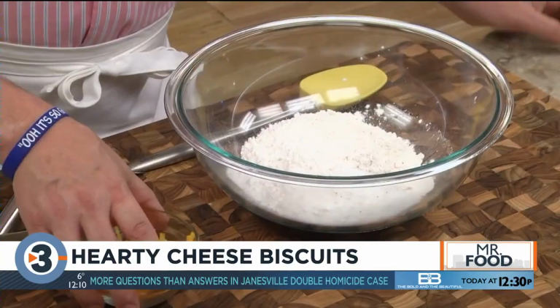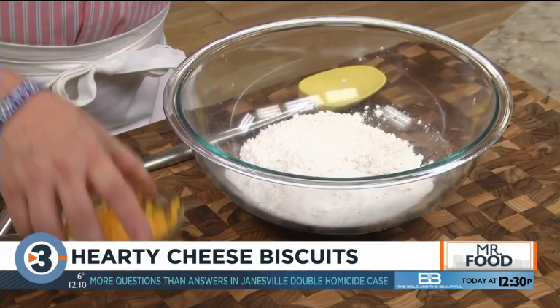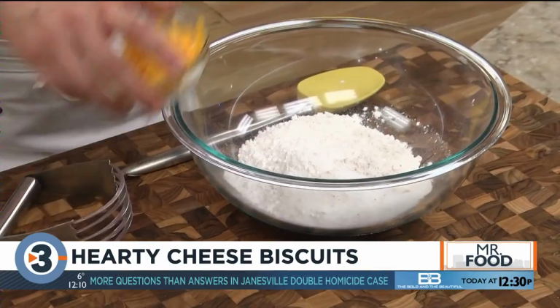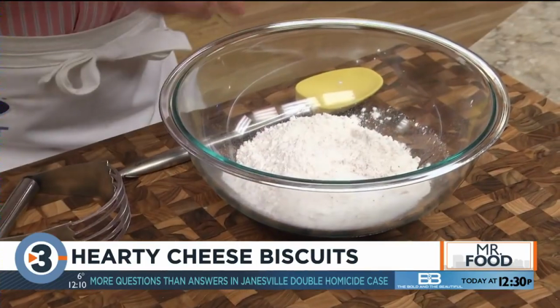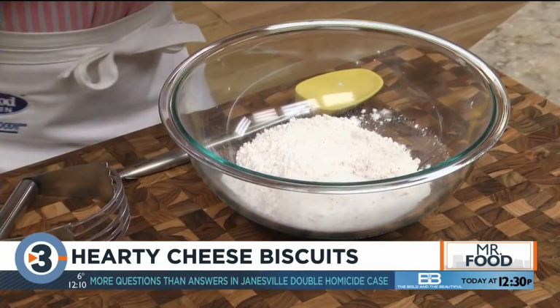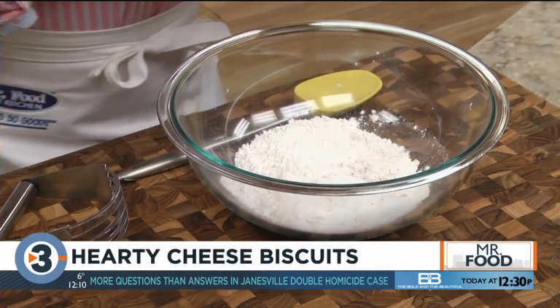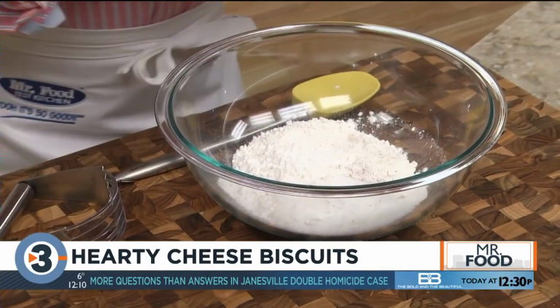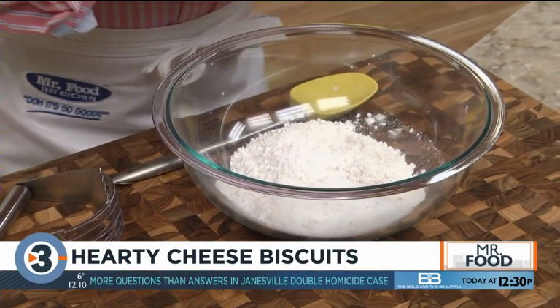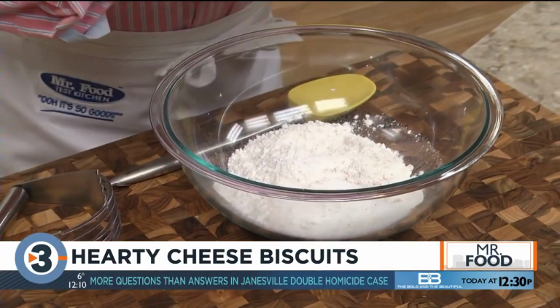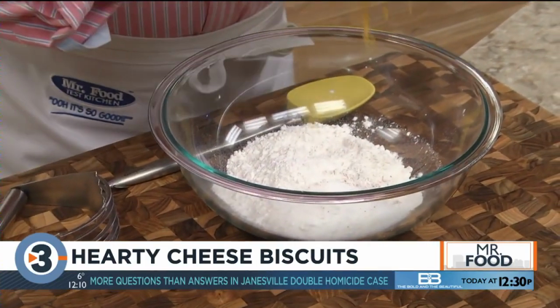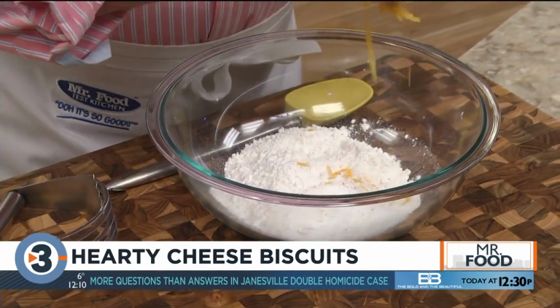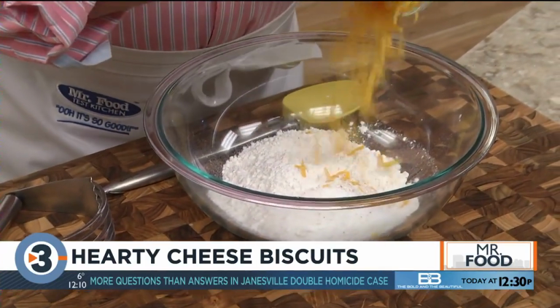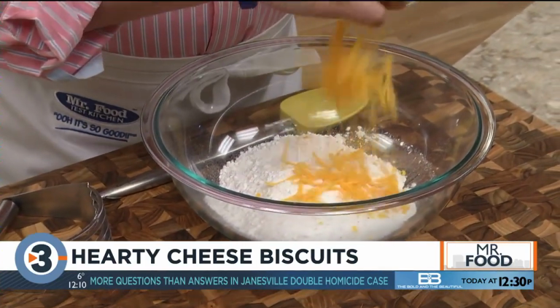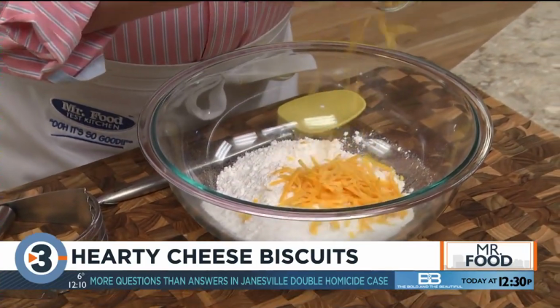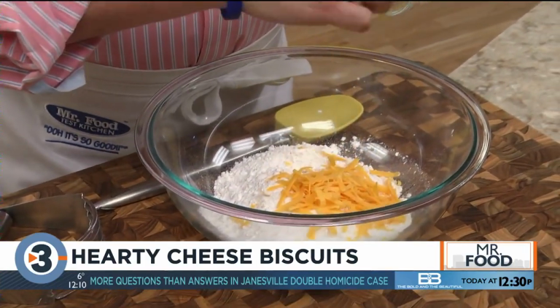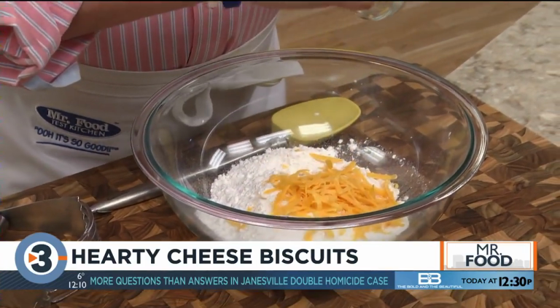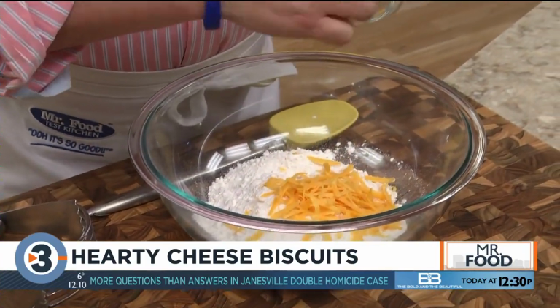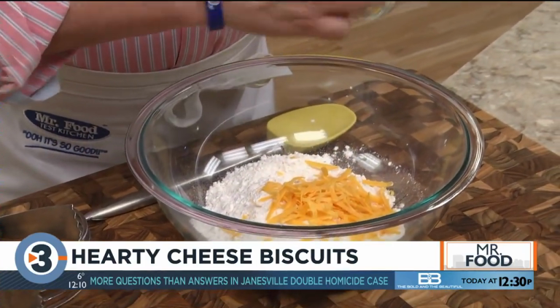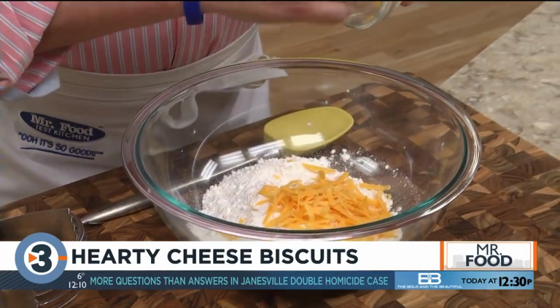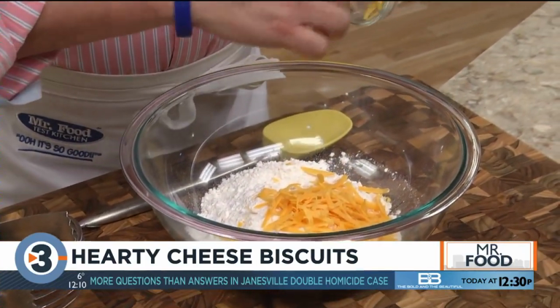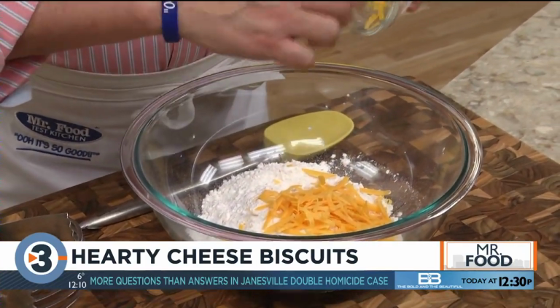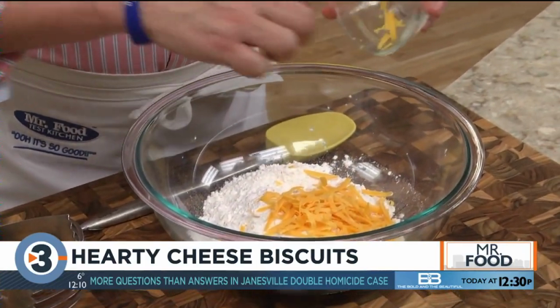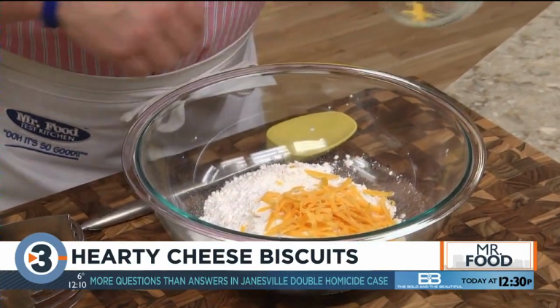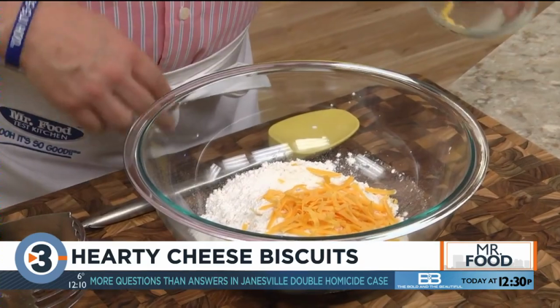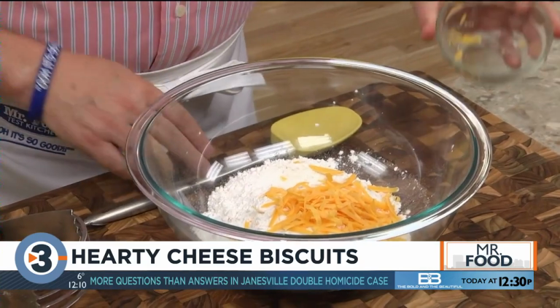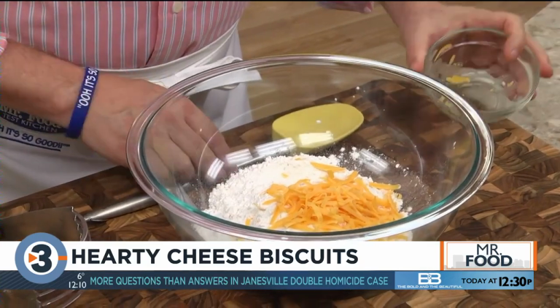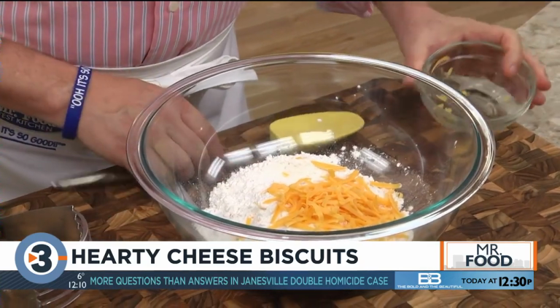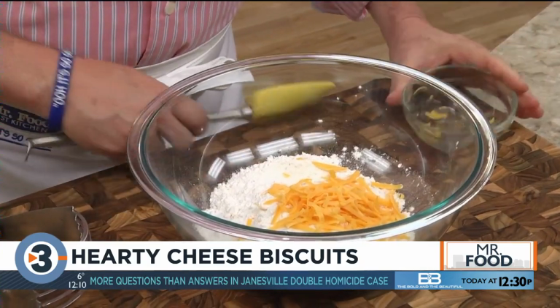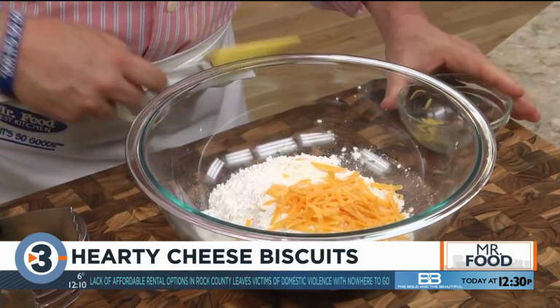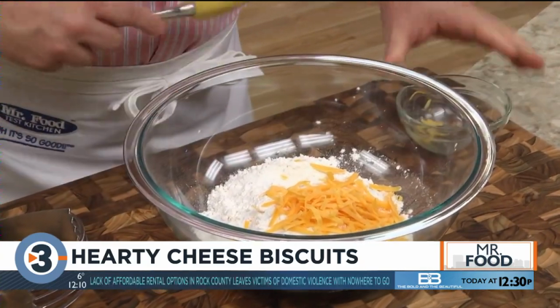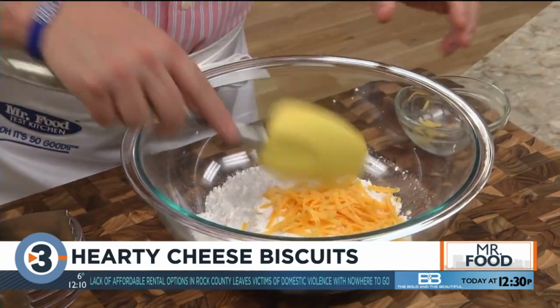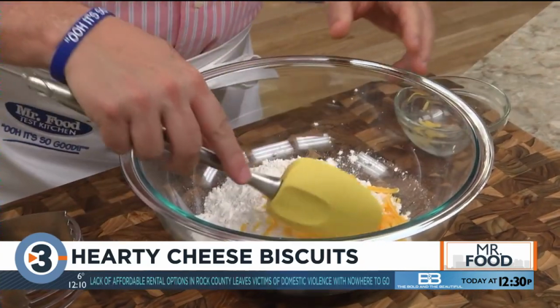We start off by mixing together some flour, shredded cheddar cheese, a bit of sugar, and some salt.